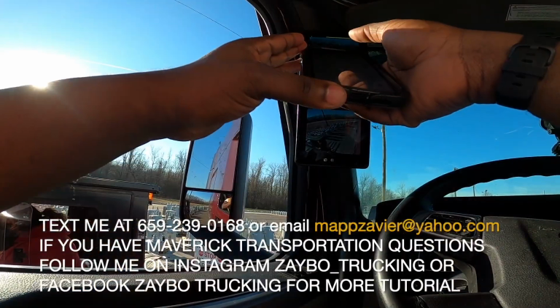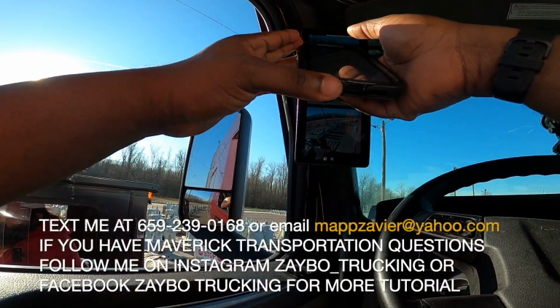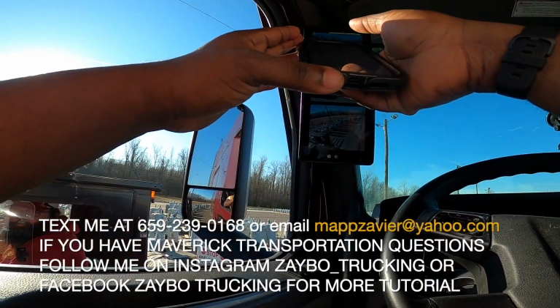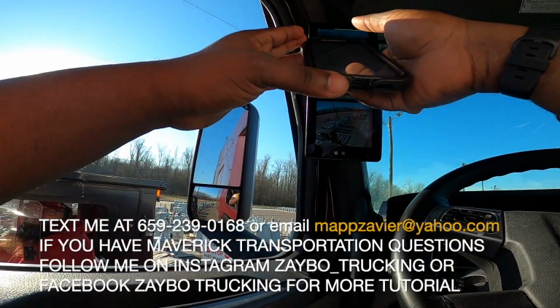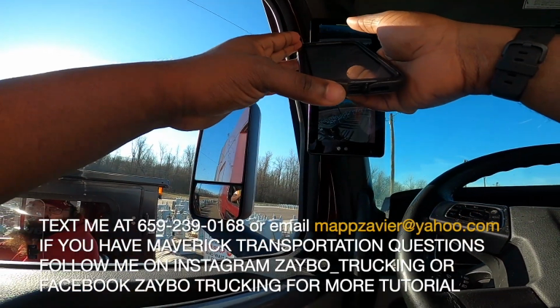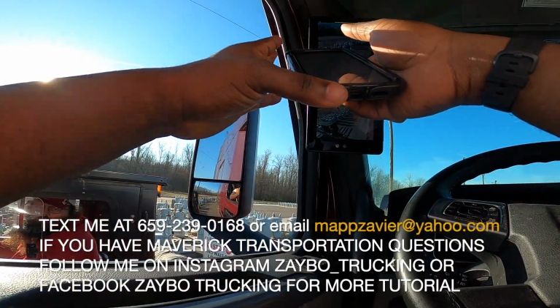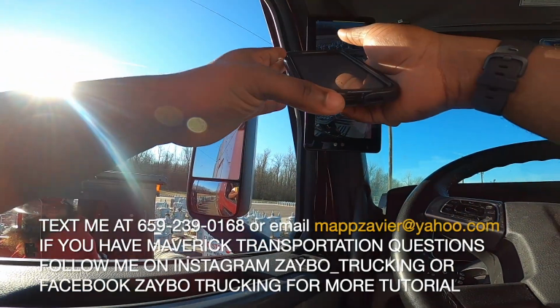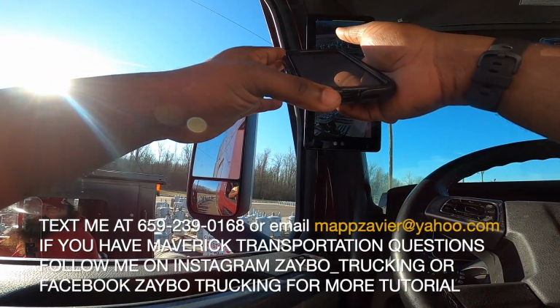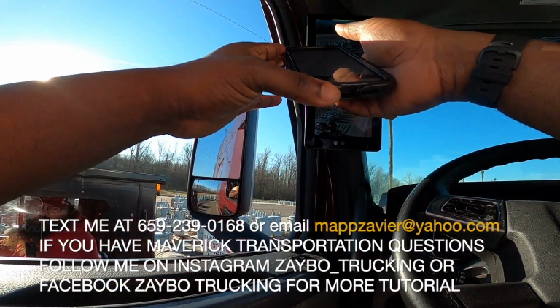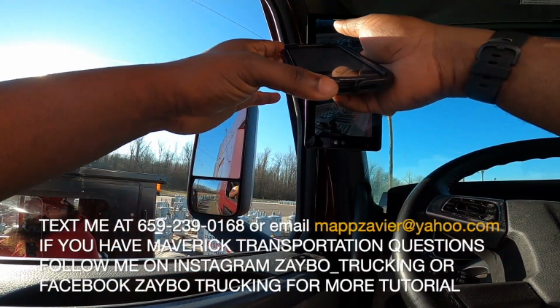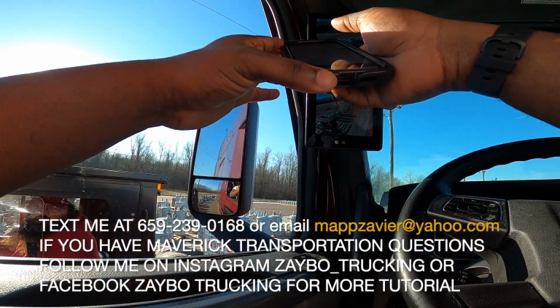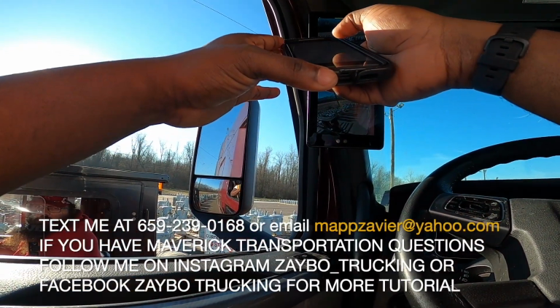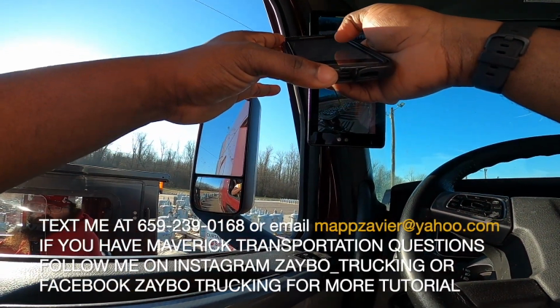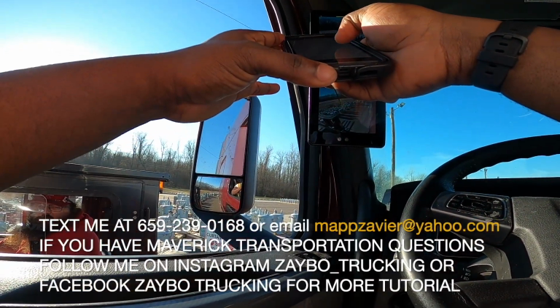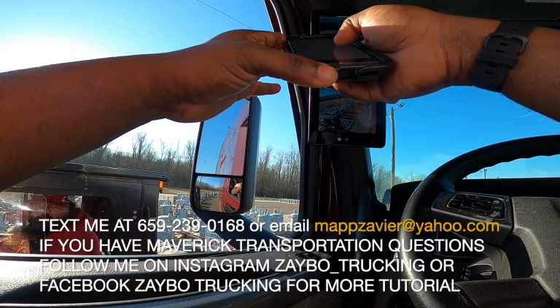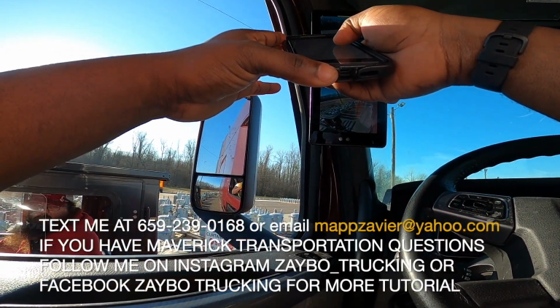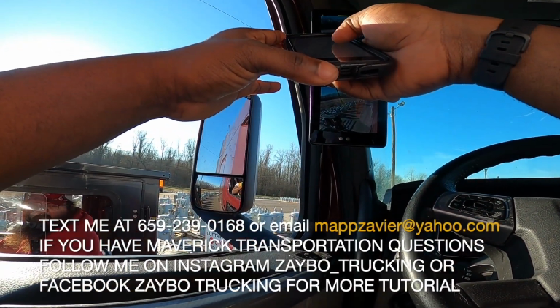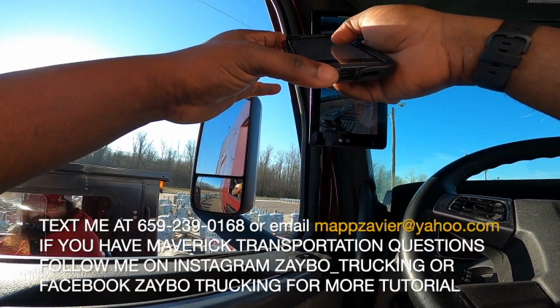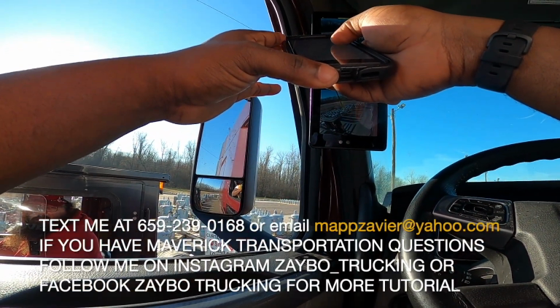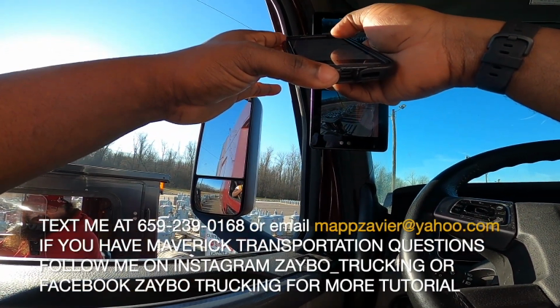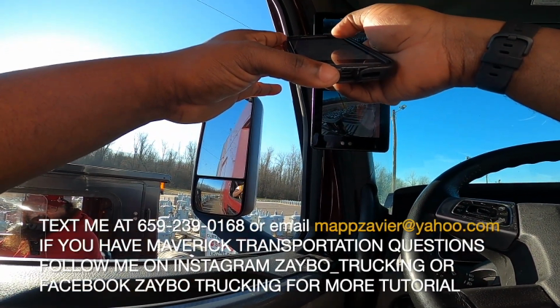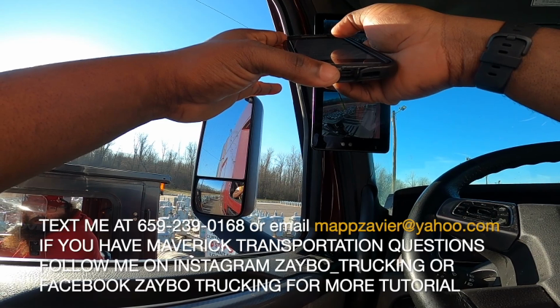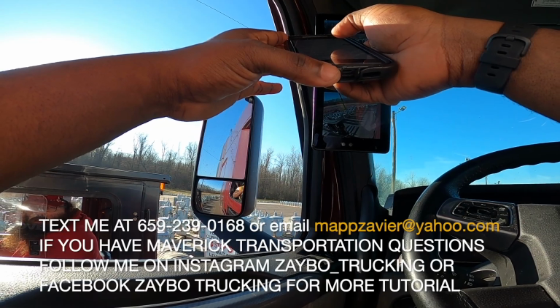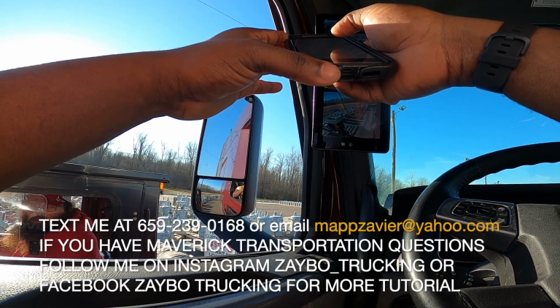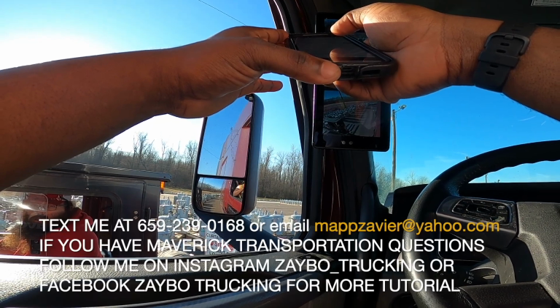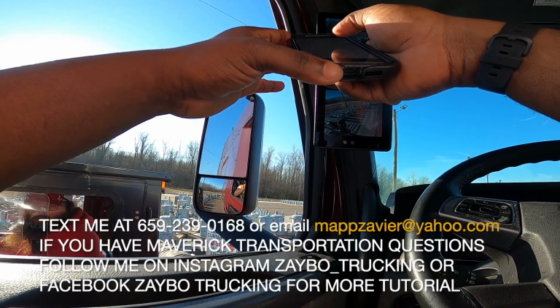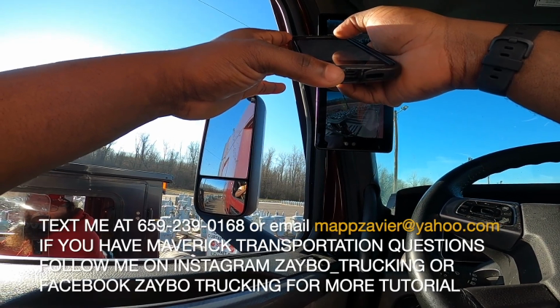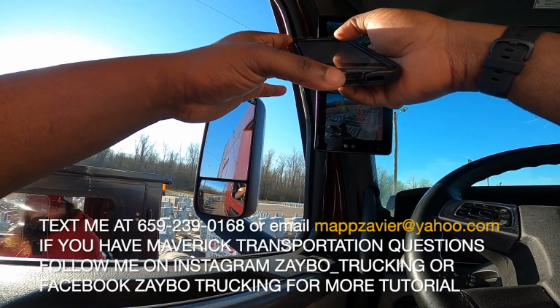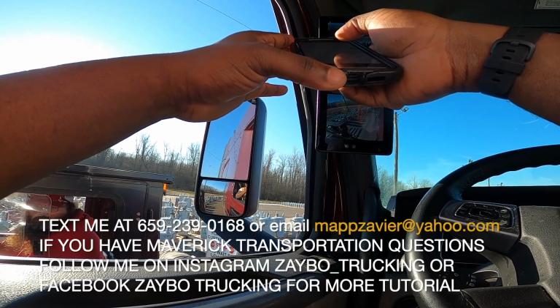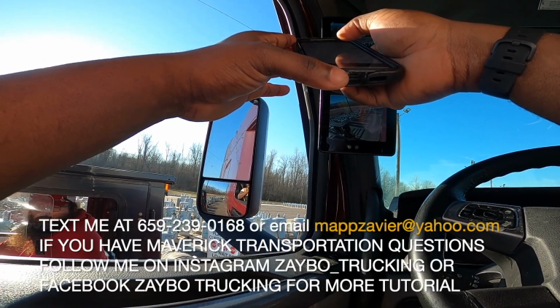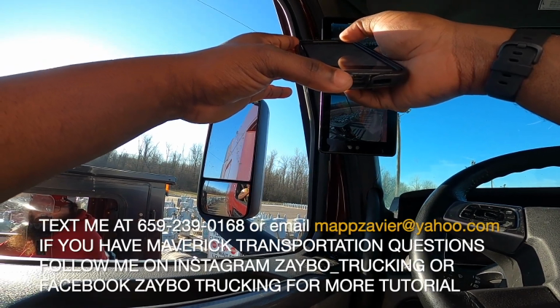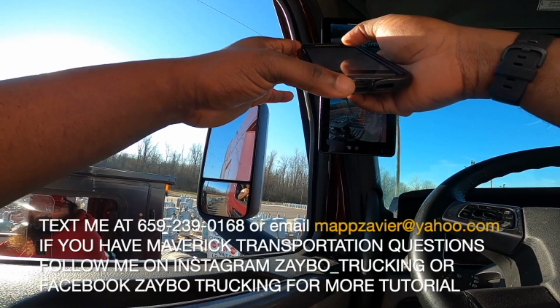The pickup number is one-seven-nine-nine-eight-zero.